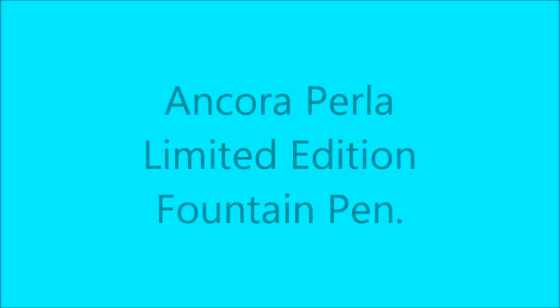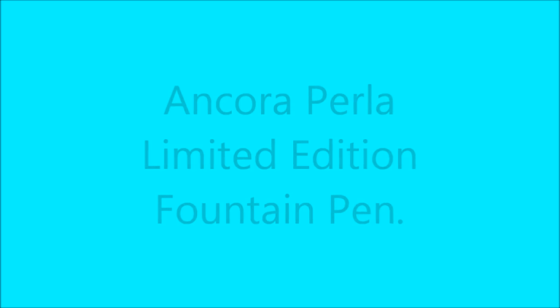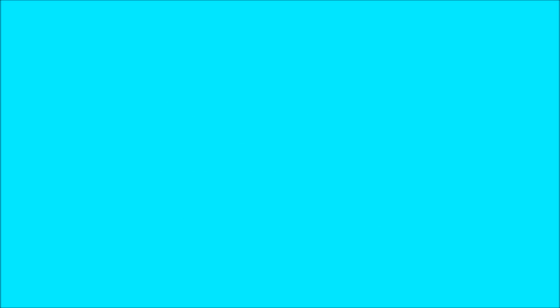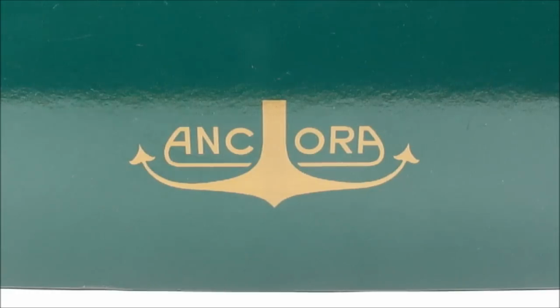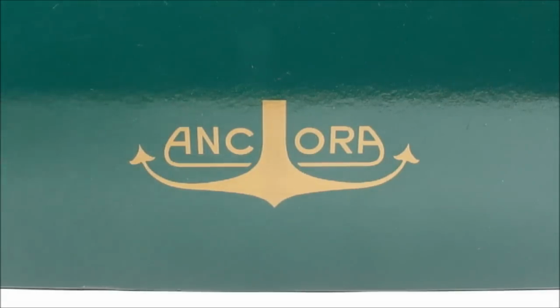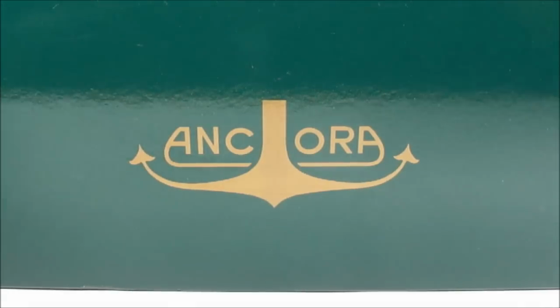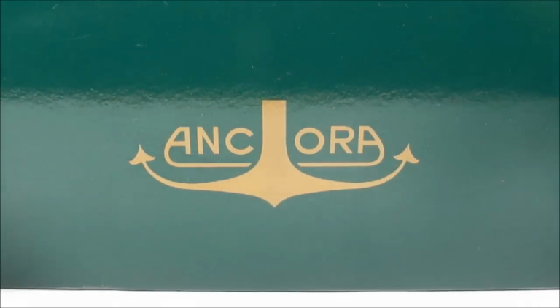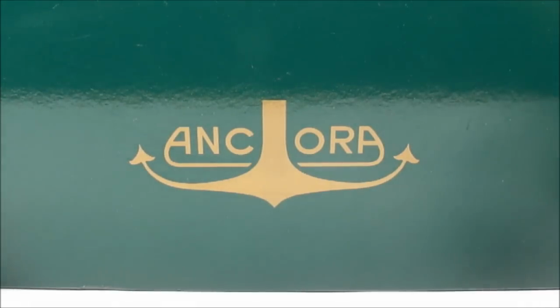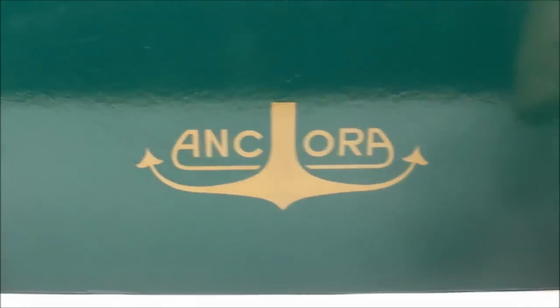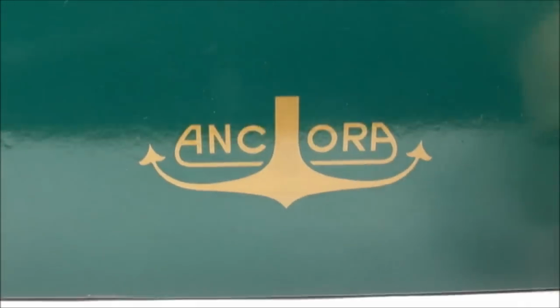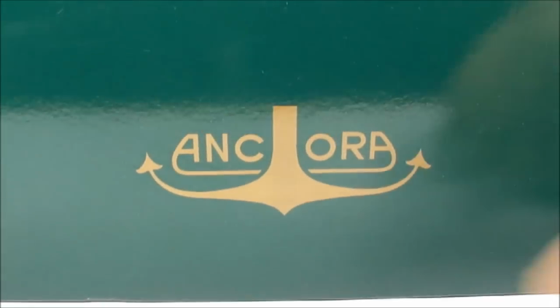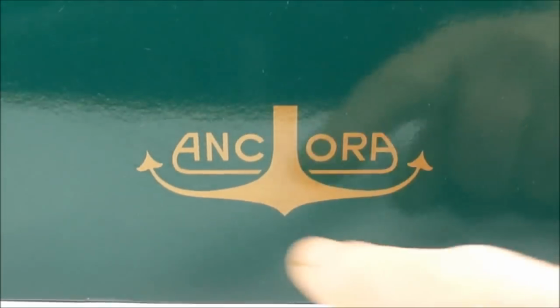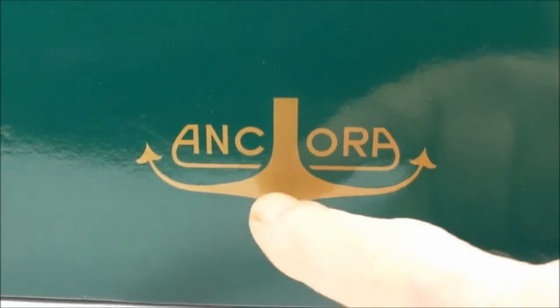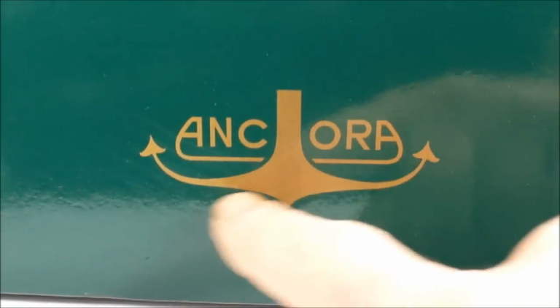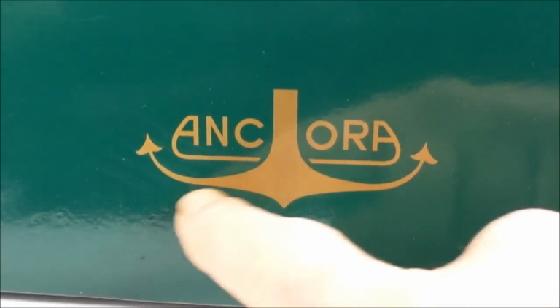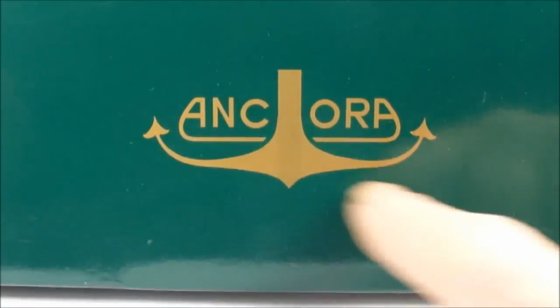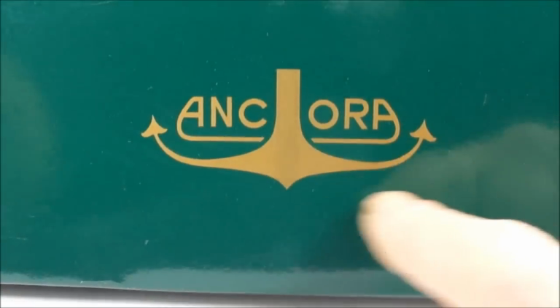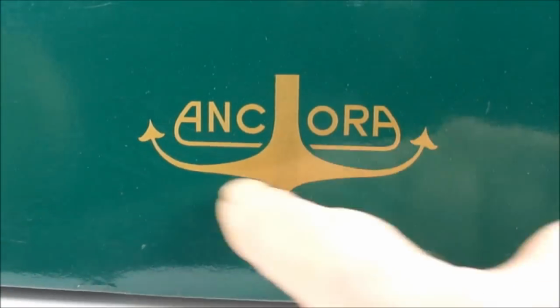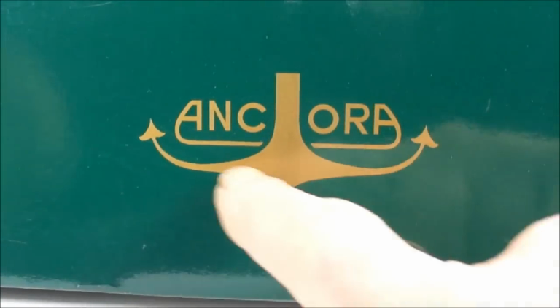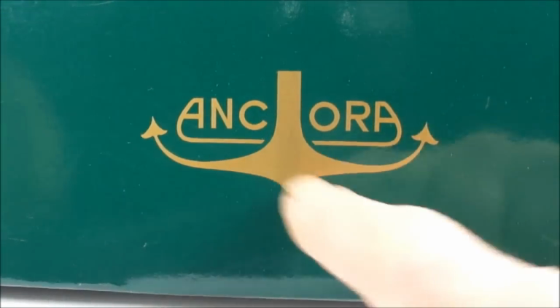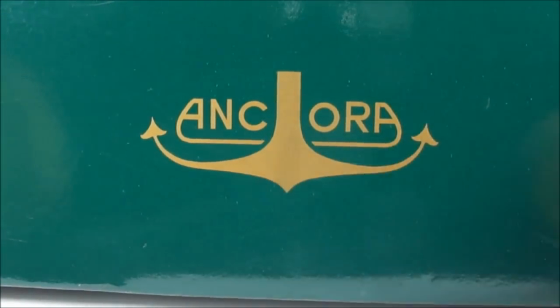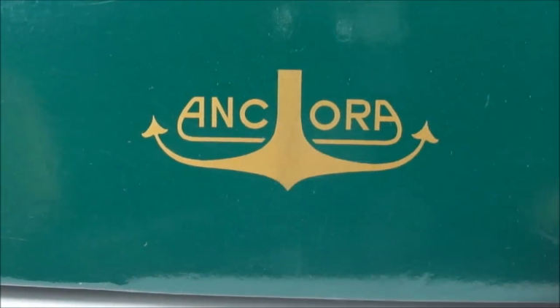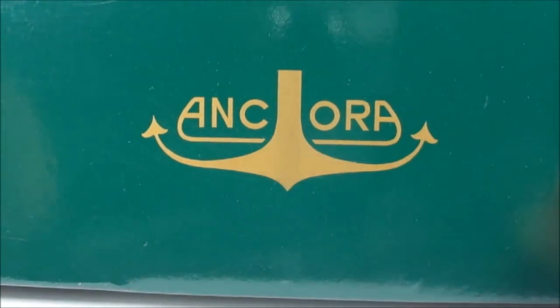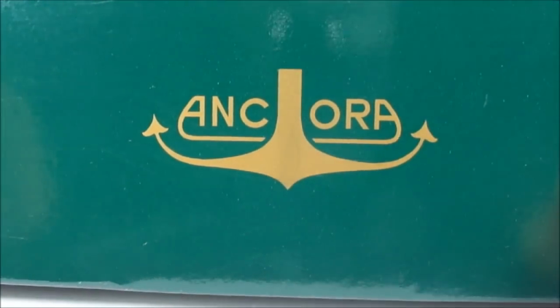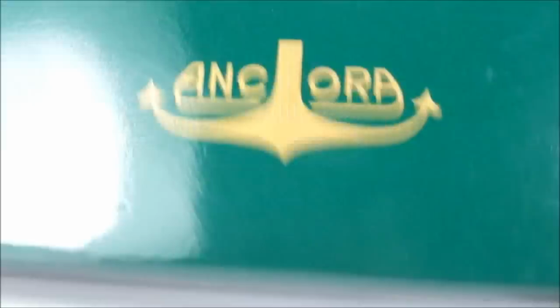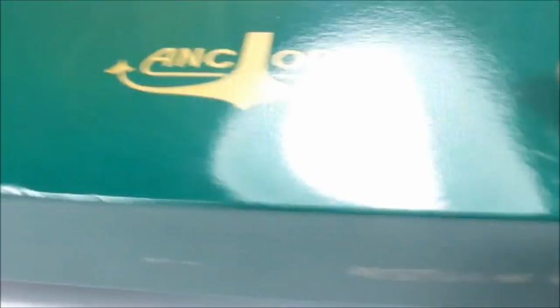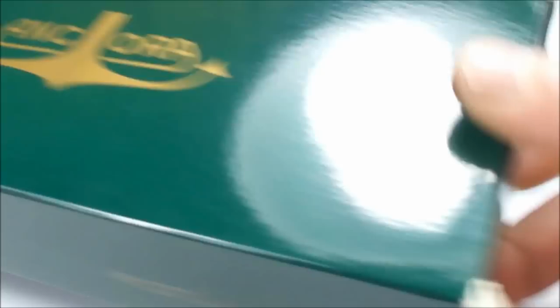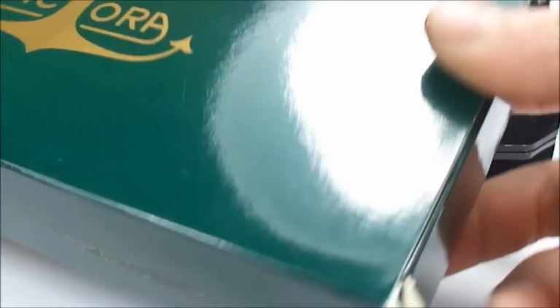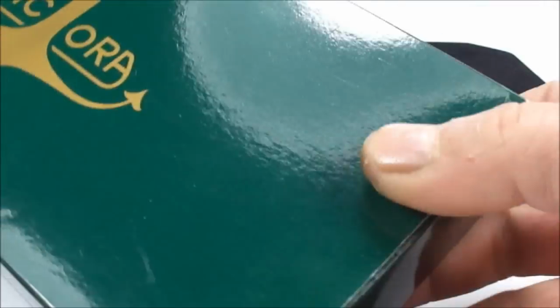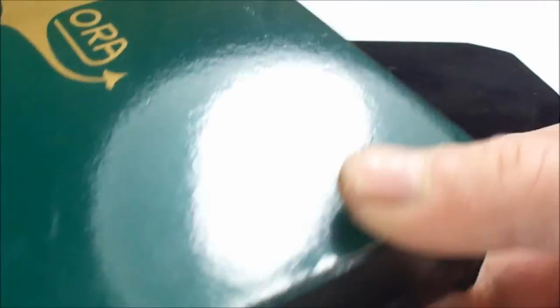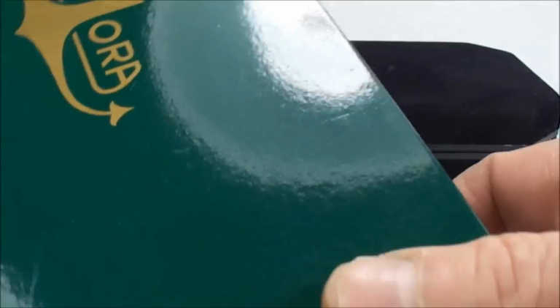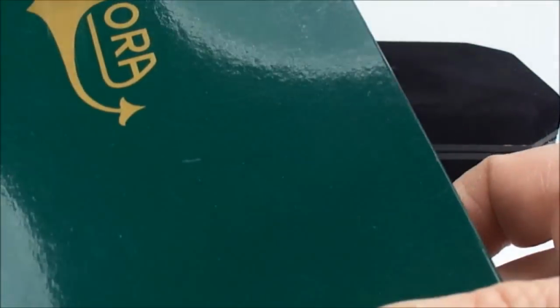Hey everybody, Steph here. Today we're going to show you an Ancora fountain pen.